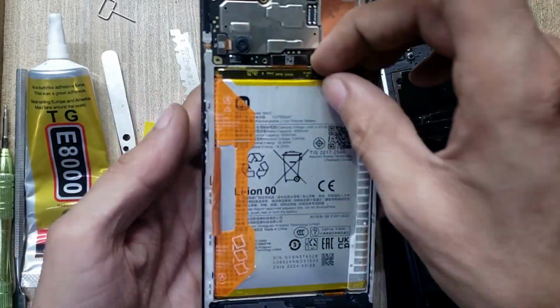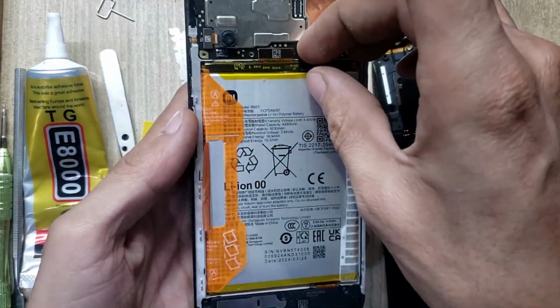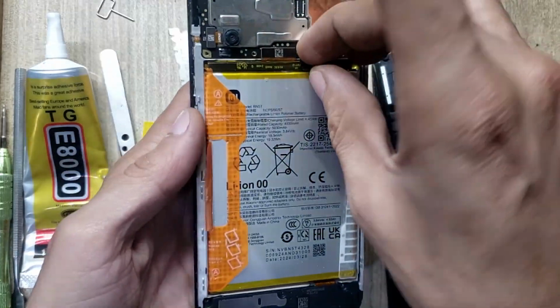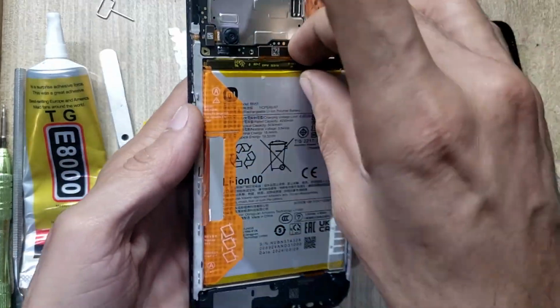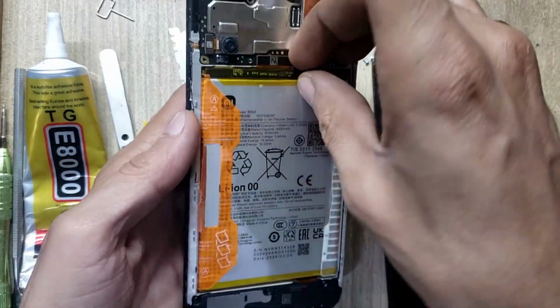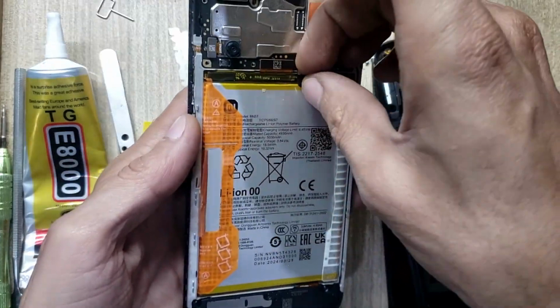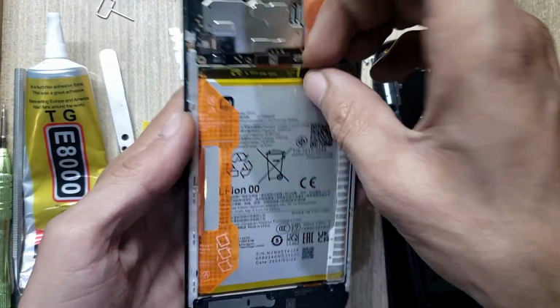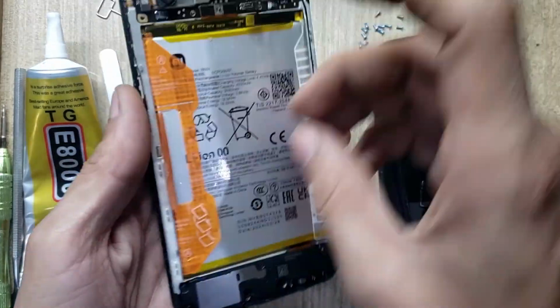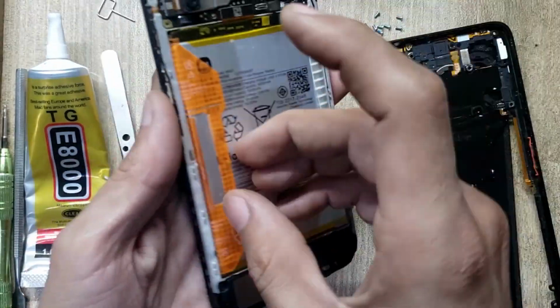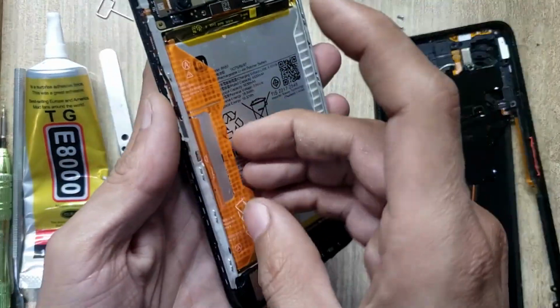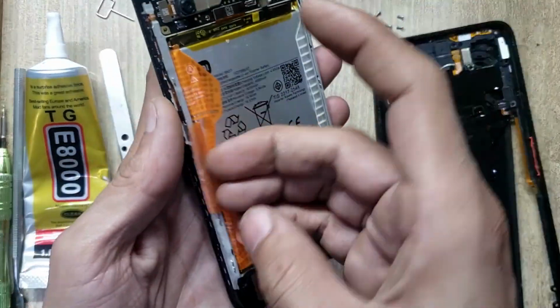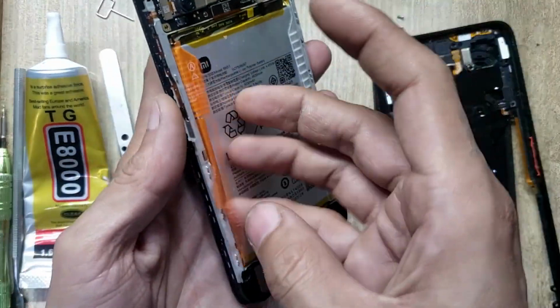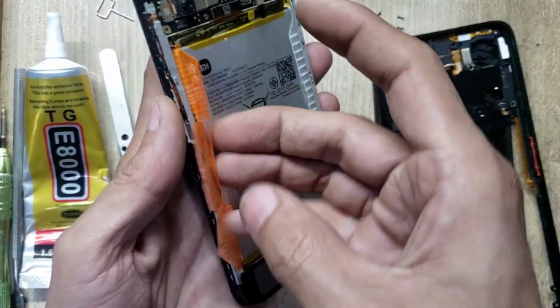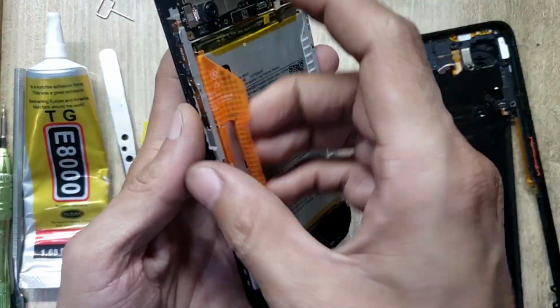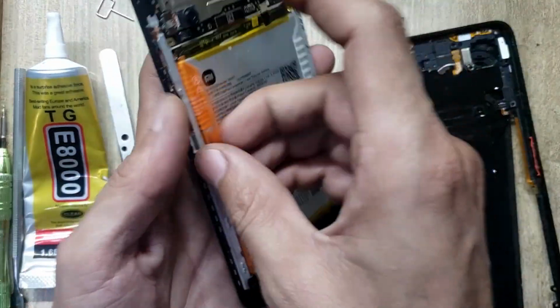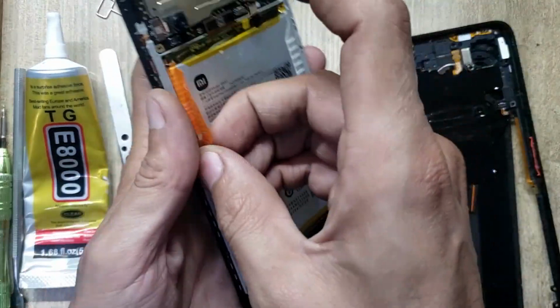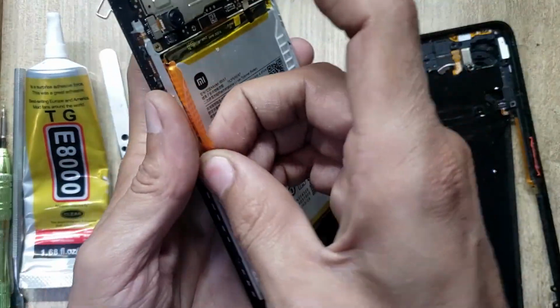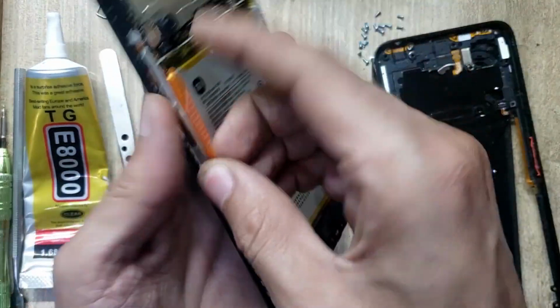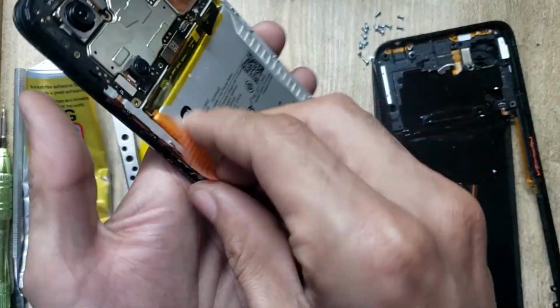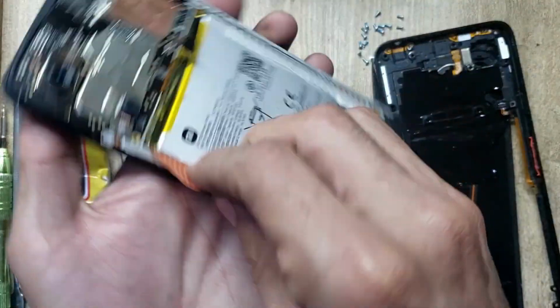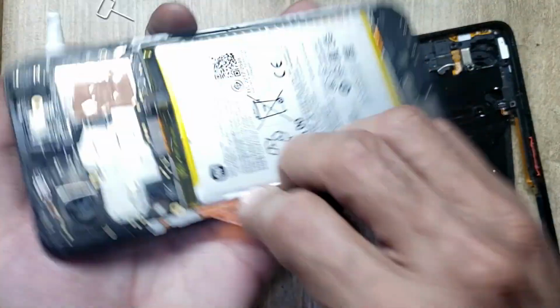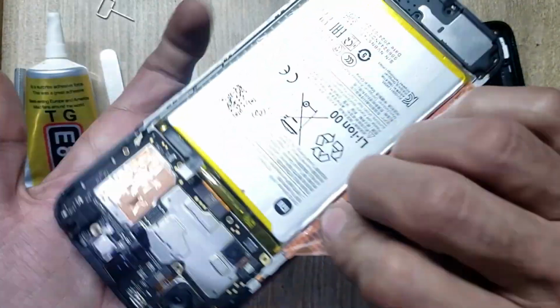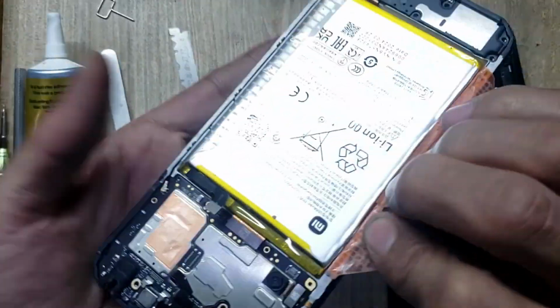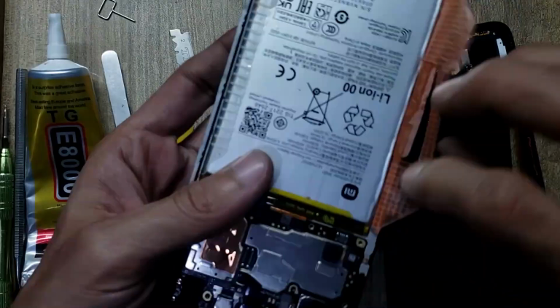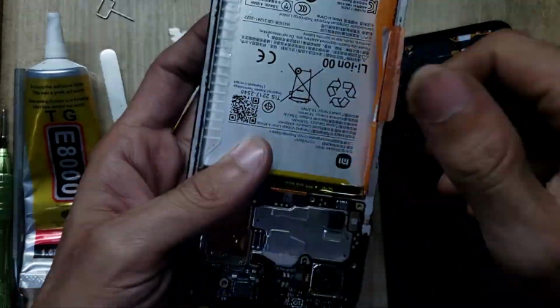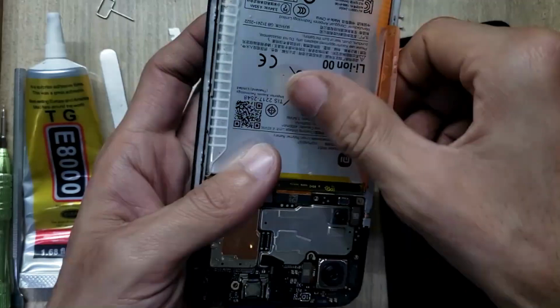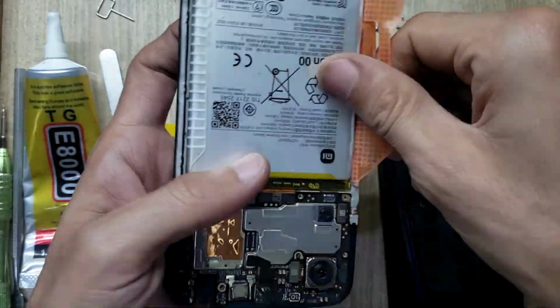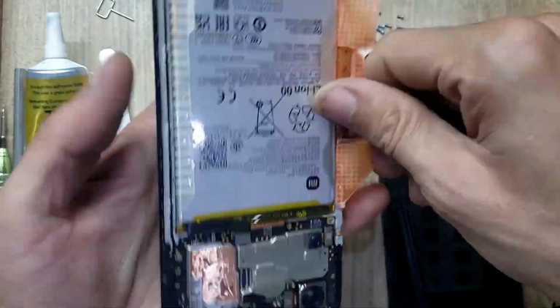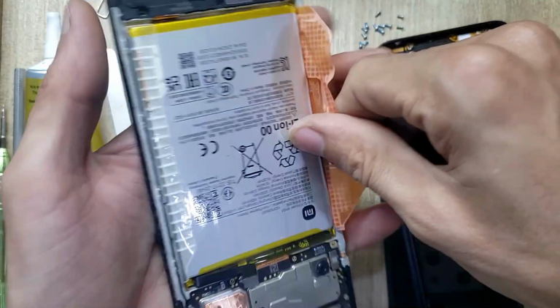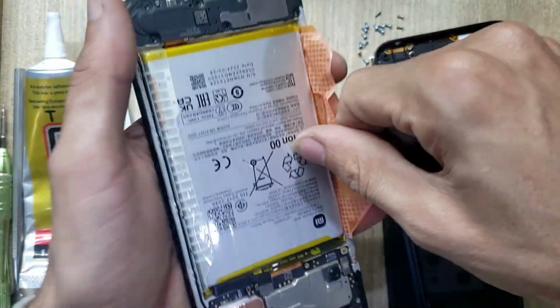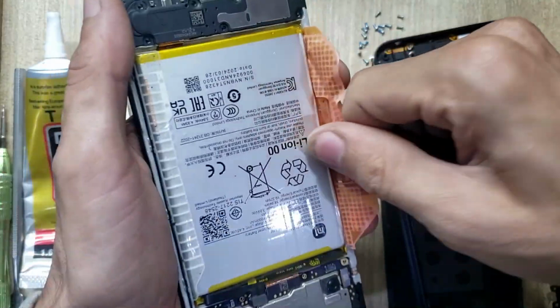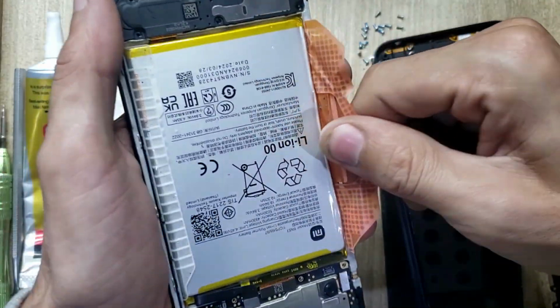Disconnect the battery connector. Pull up the tape and remove the battery.